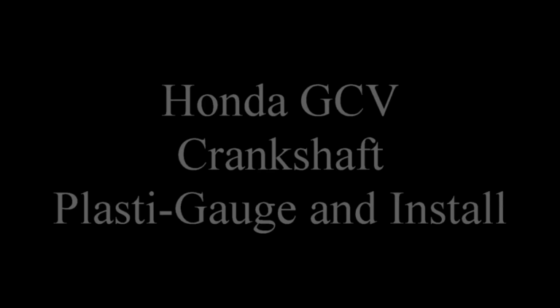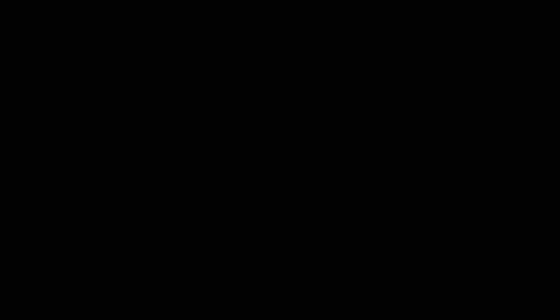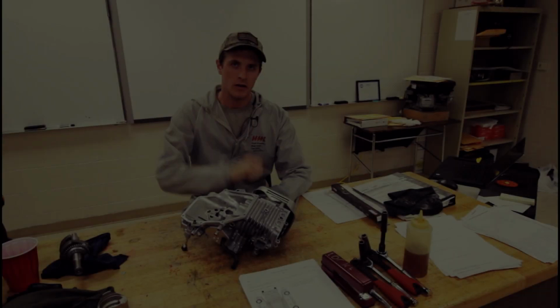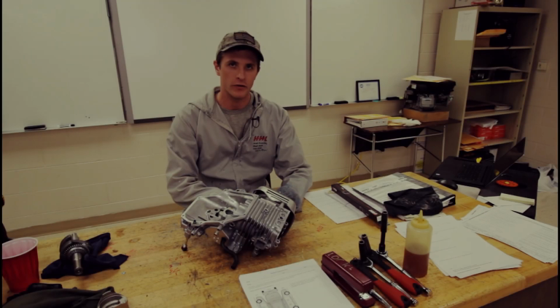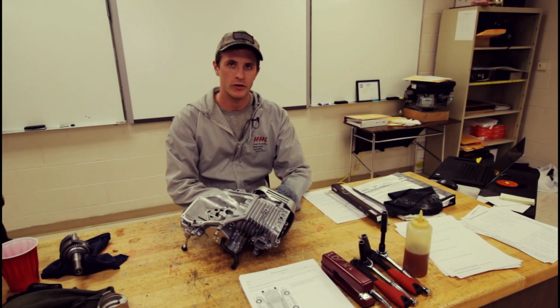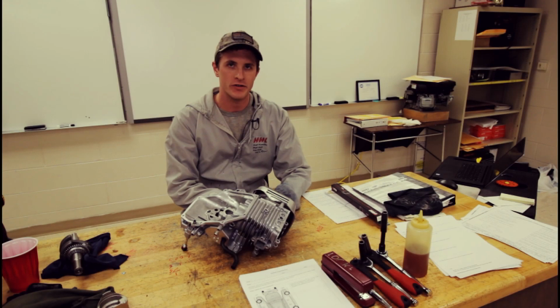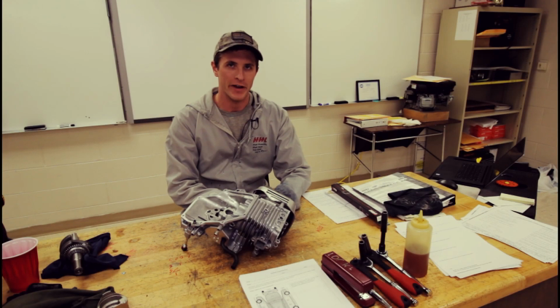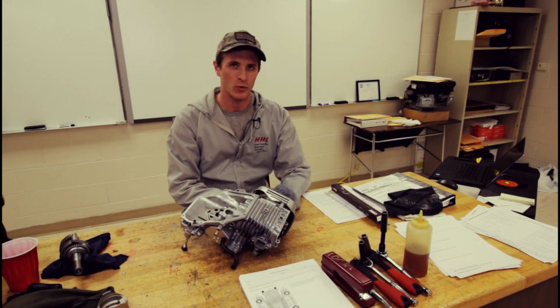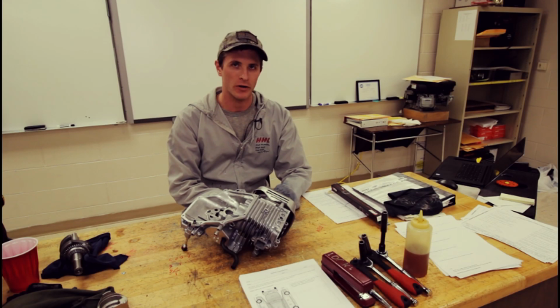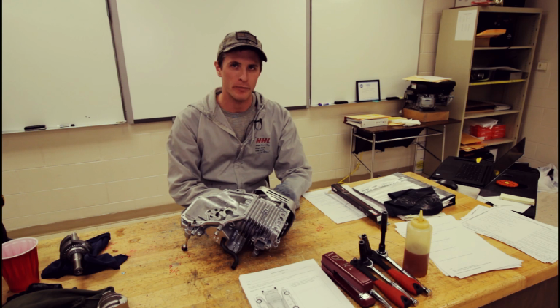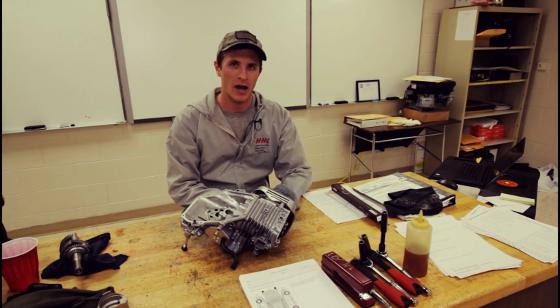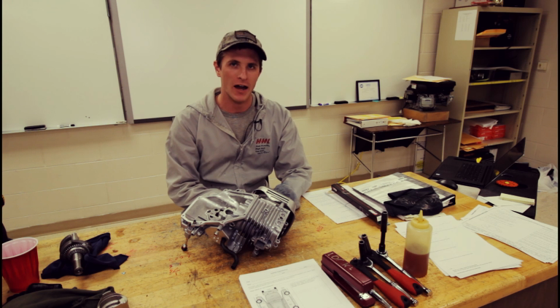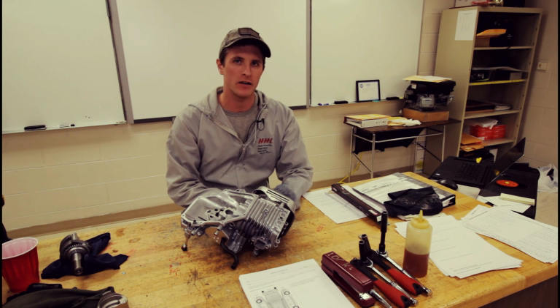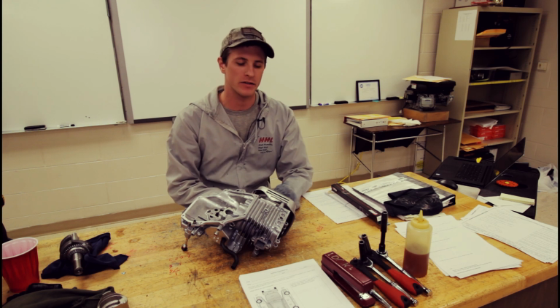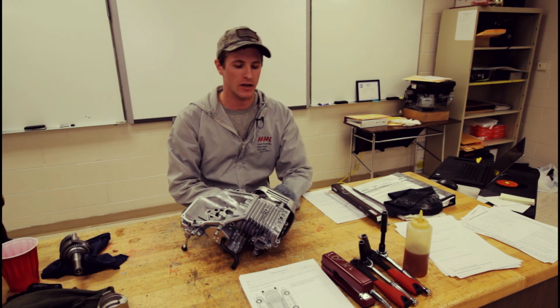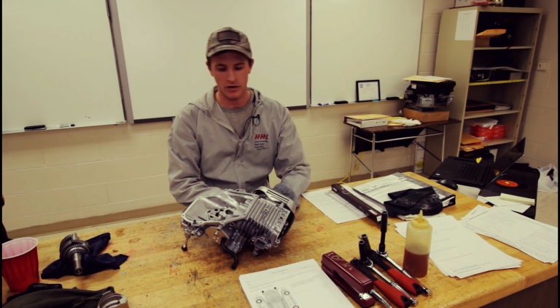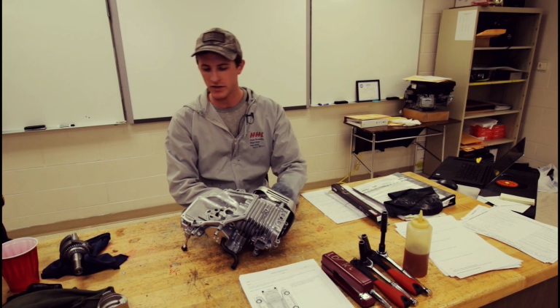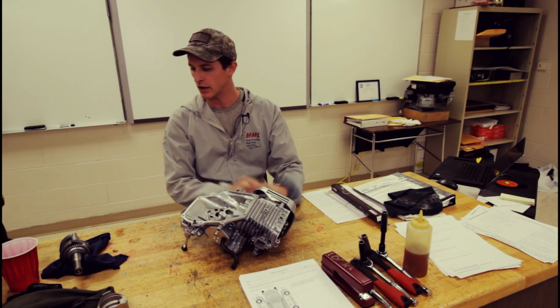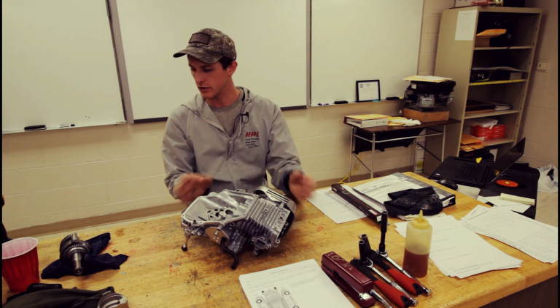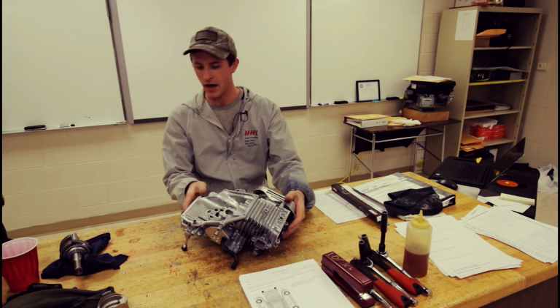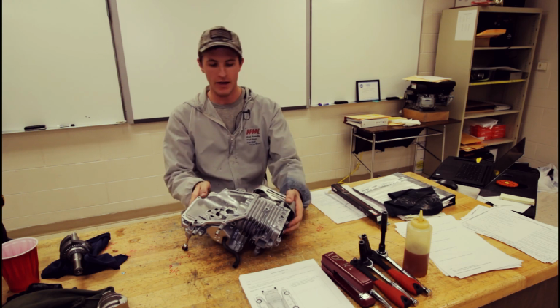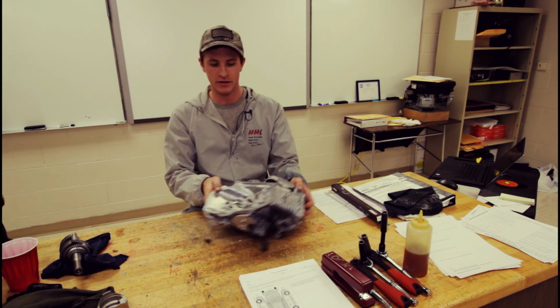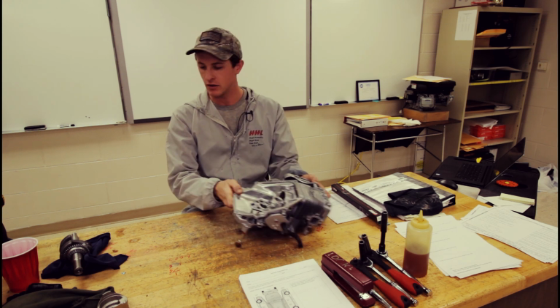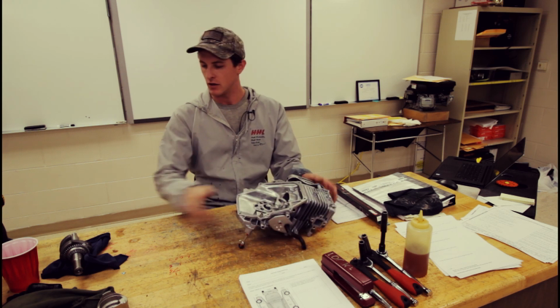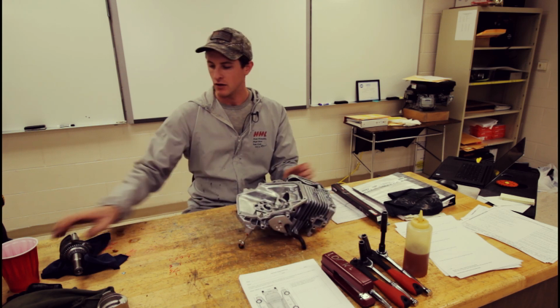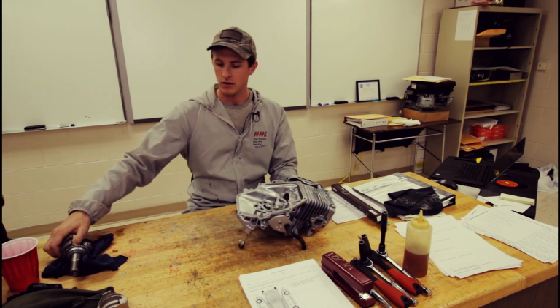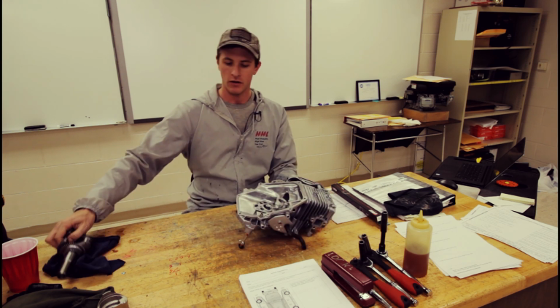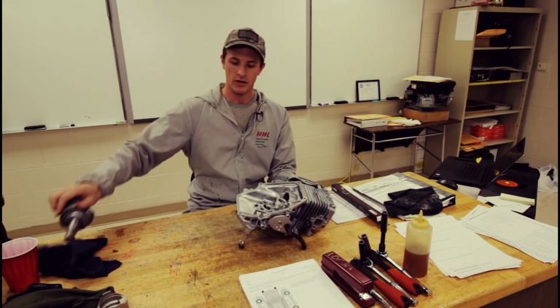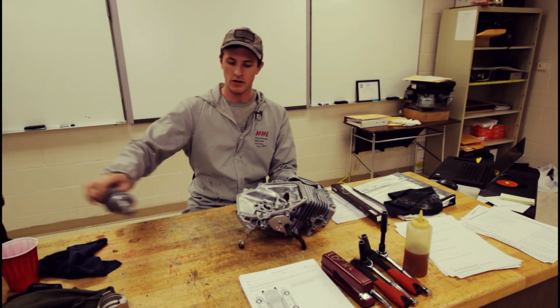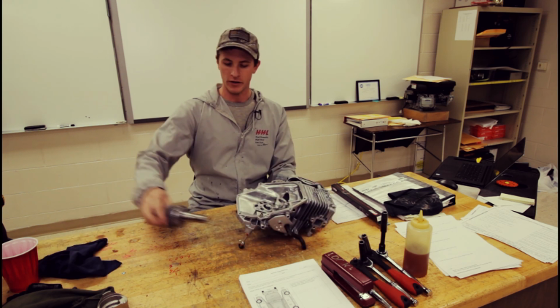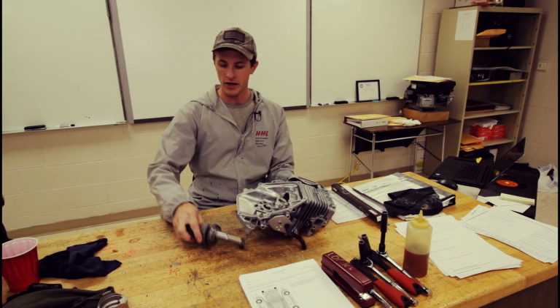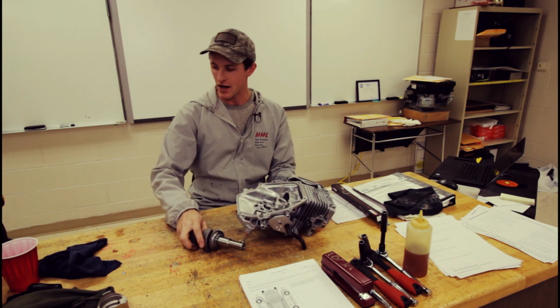Hello viewers and welcome back. Today we're going to take a look at installing the crankshaft.